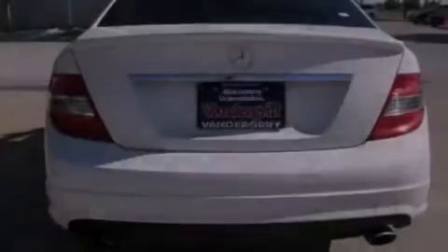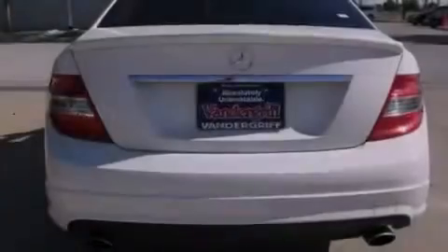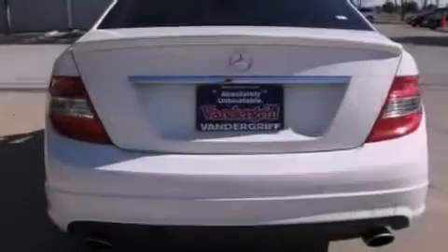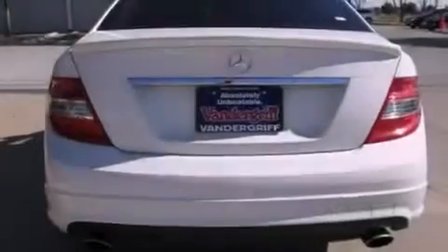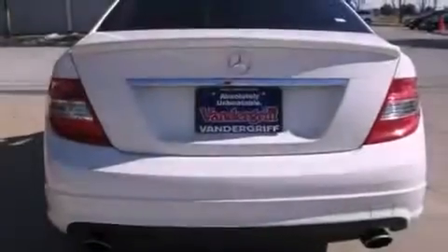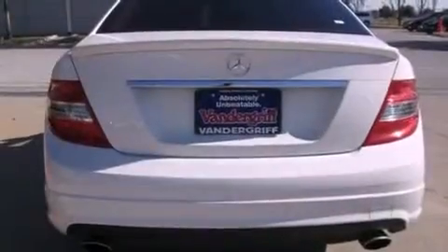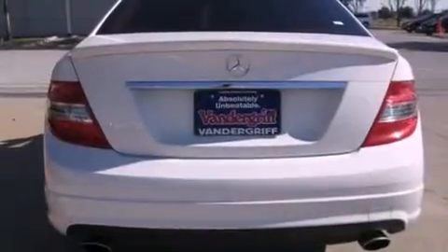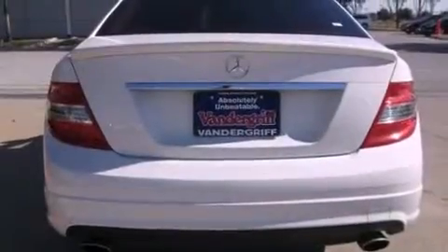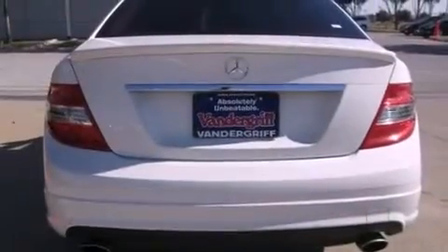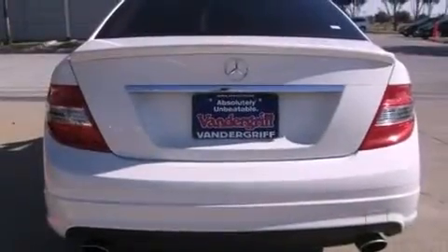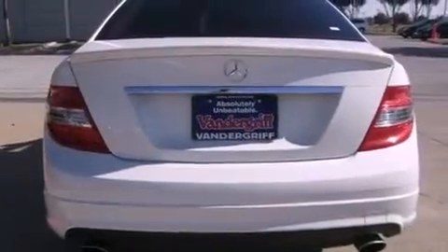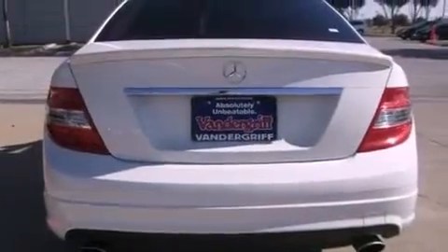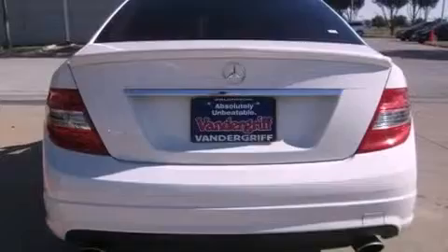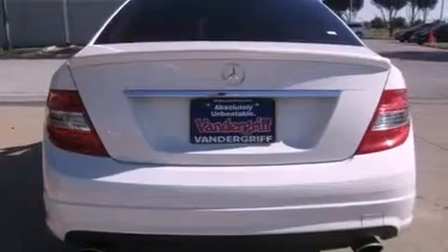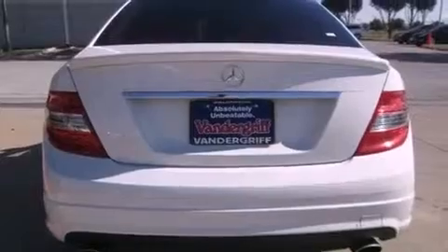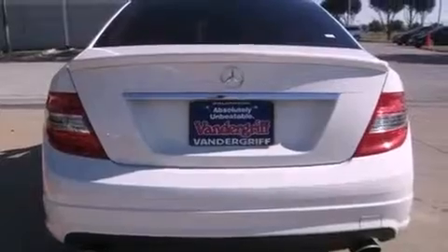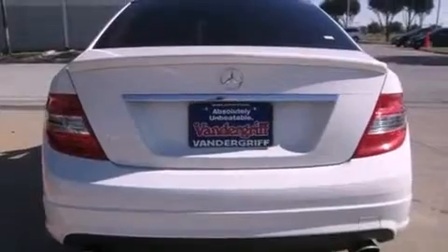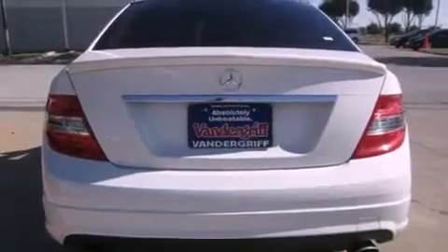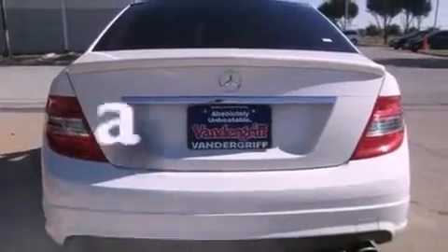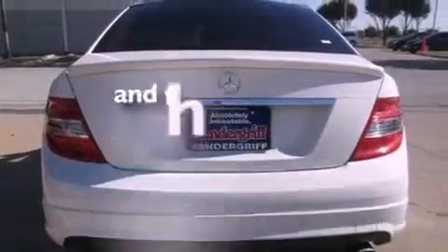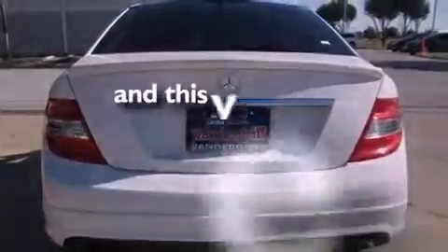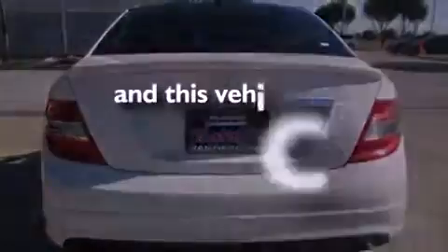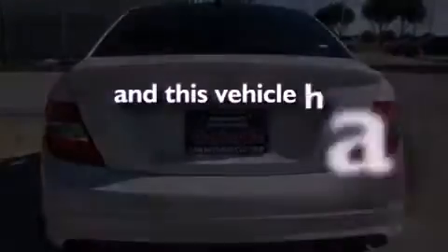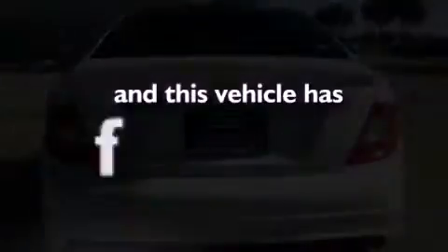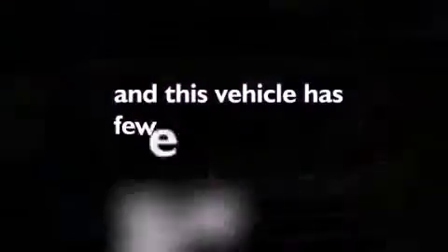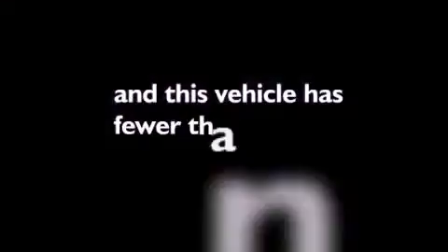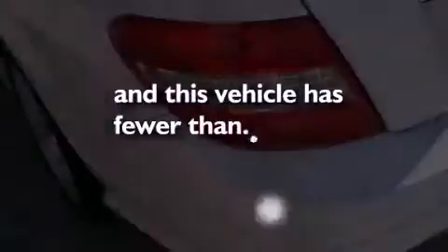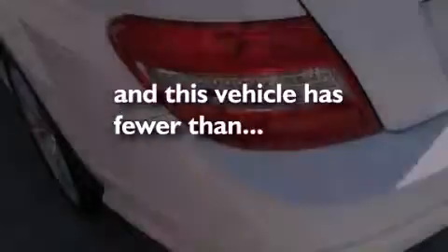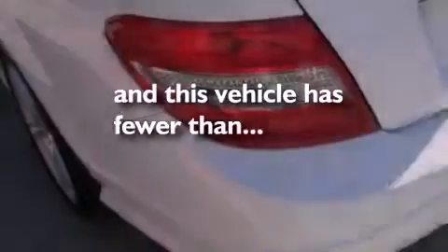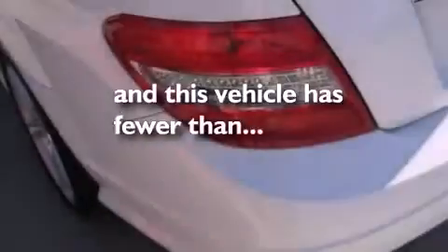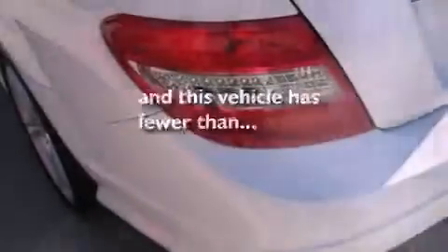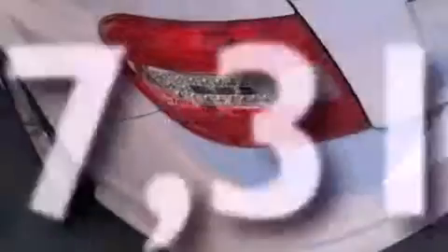Air conditioning with automatic climate control, and this vehicle has less than 28,000 miles.